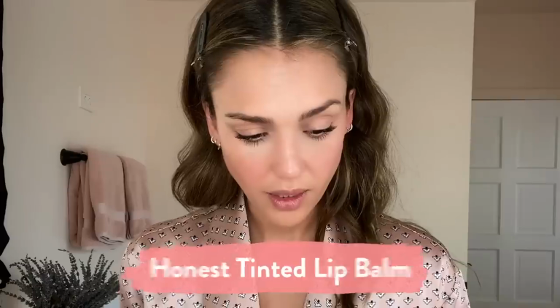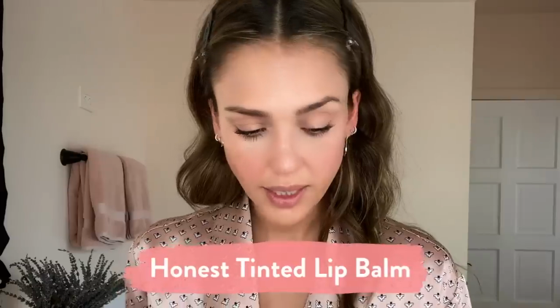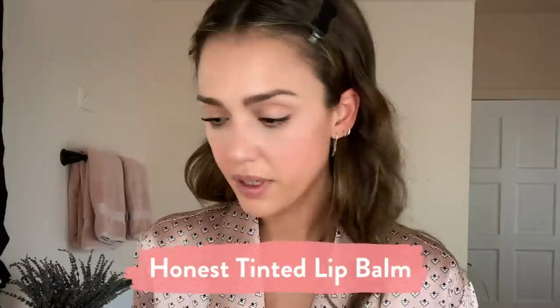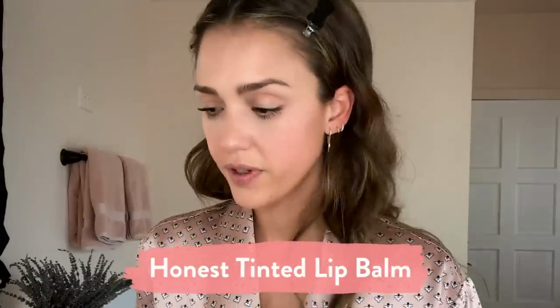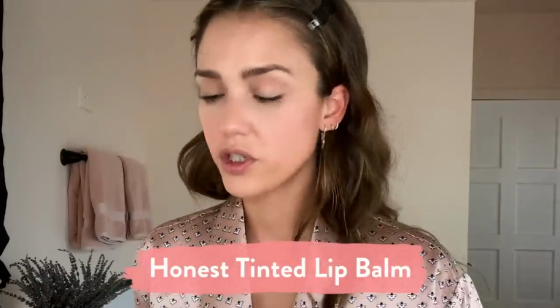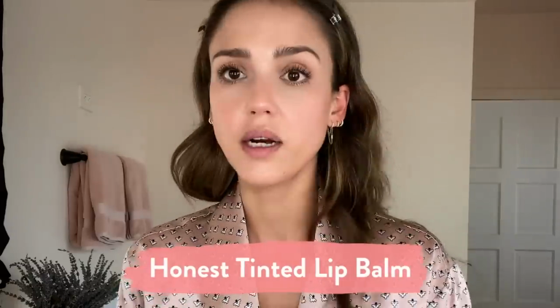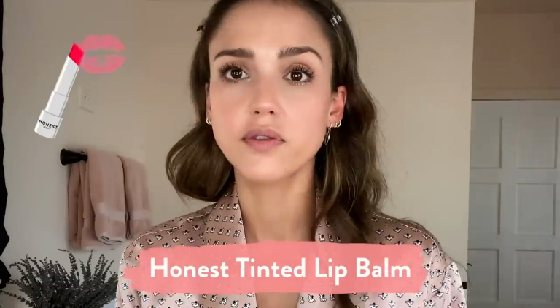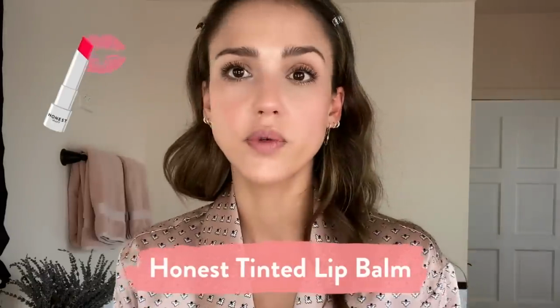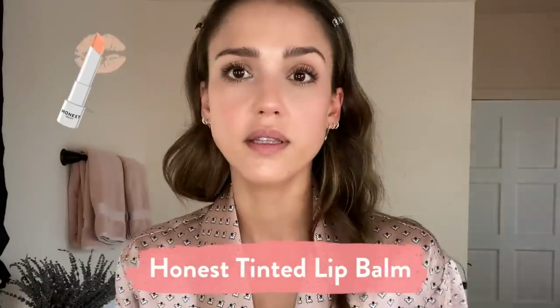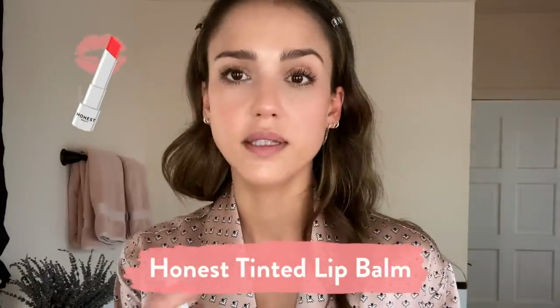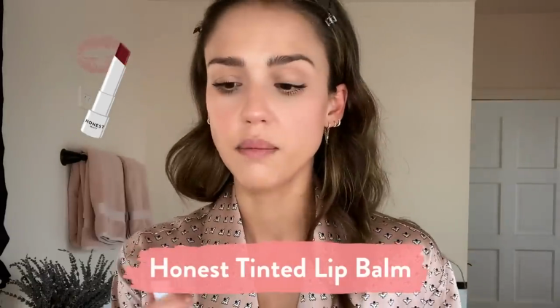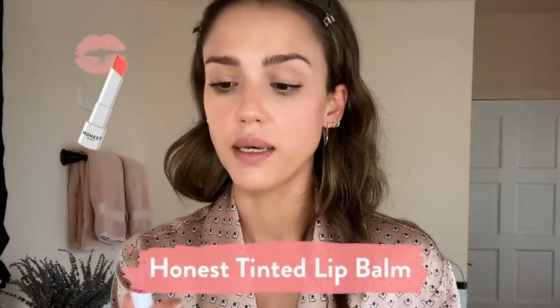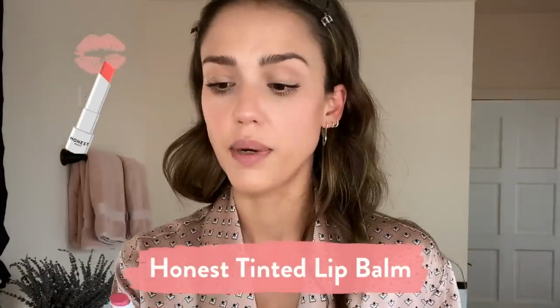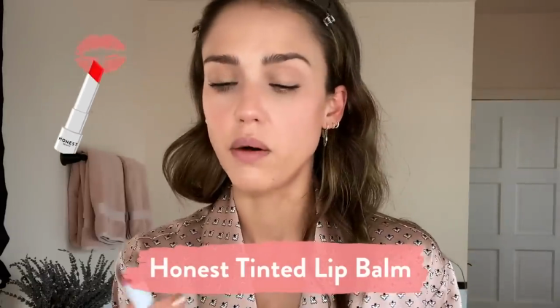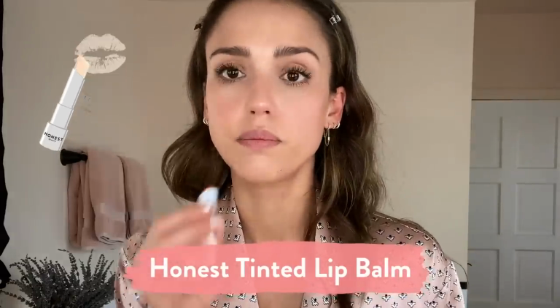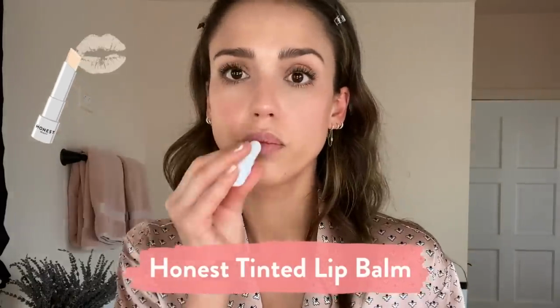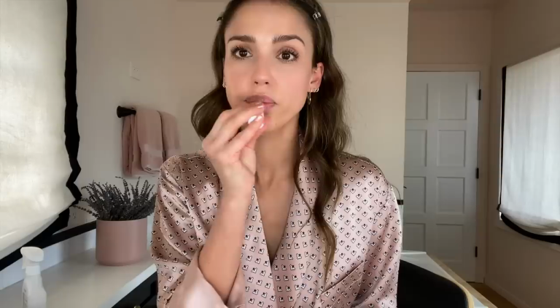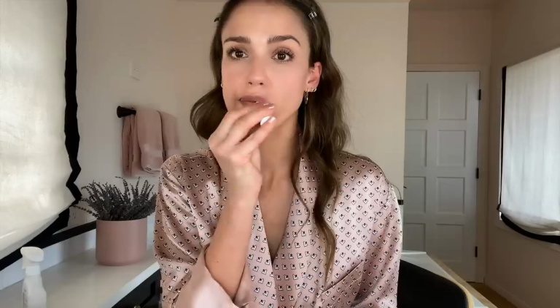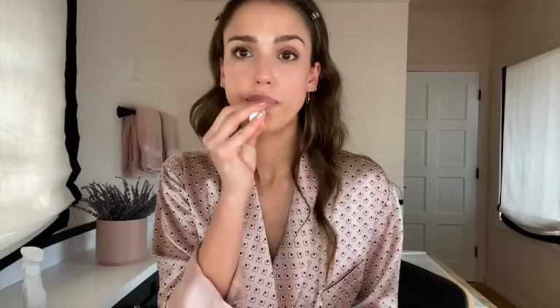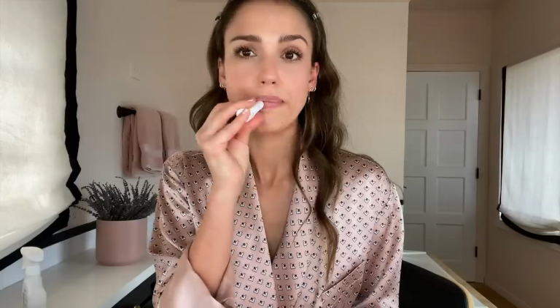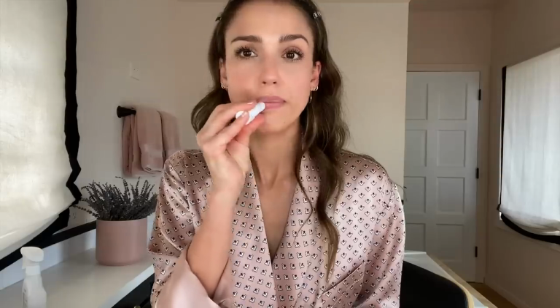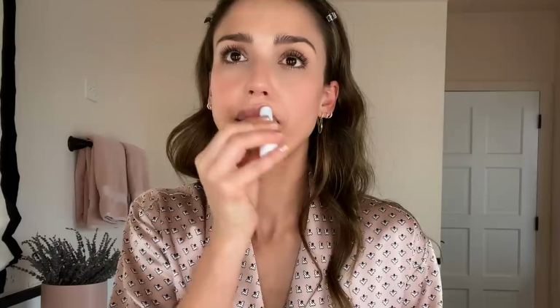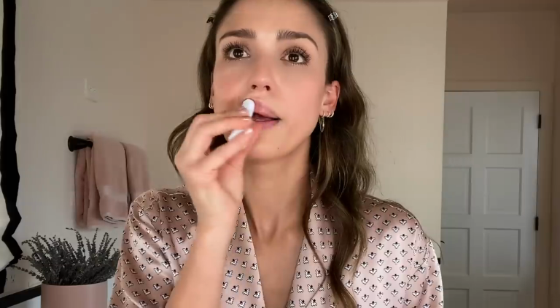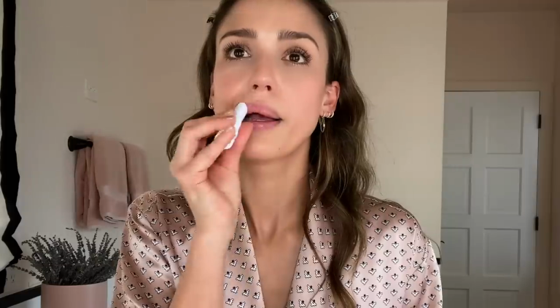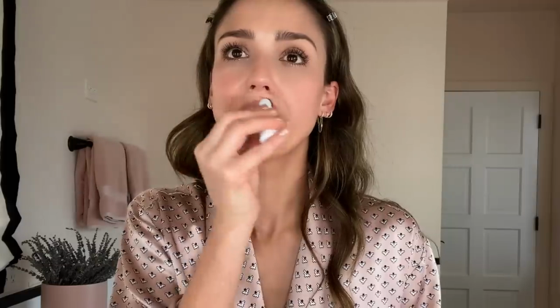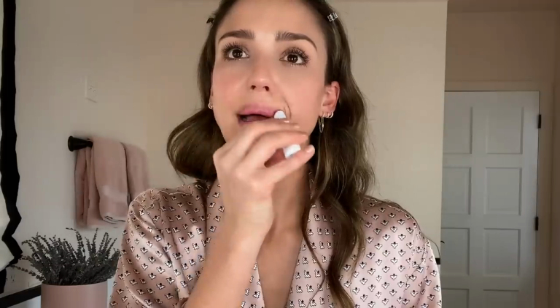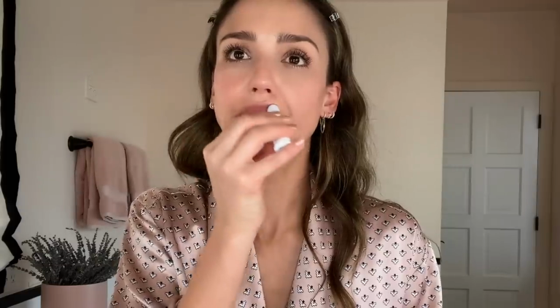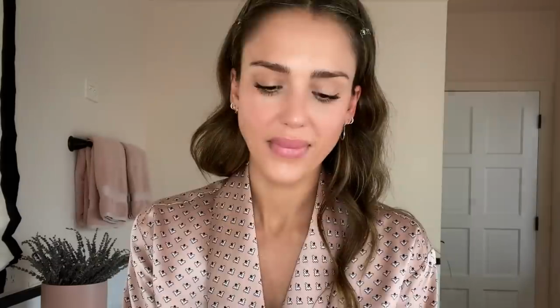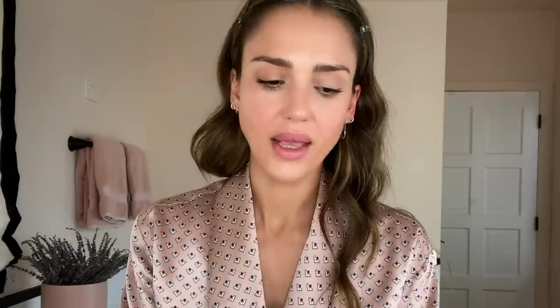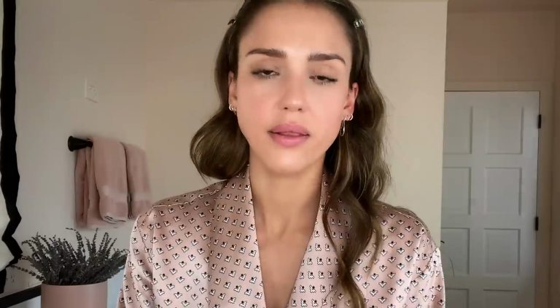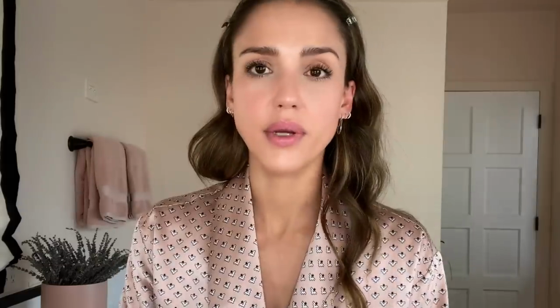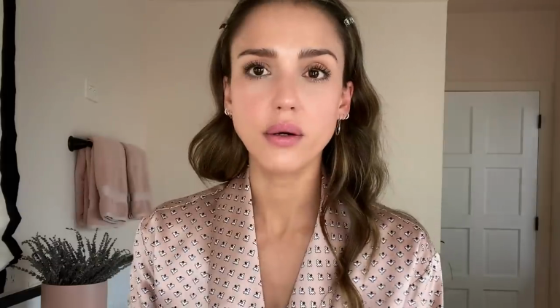All right, I'm gonna finish it off with some lip balm. There we go.